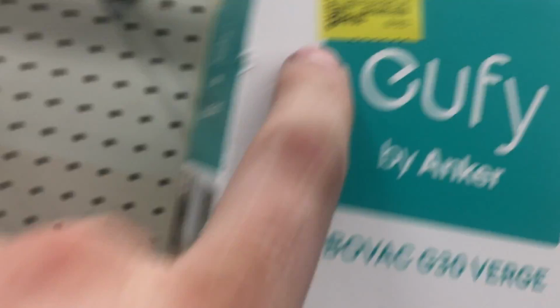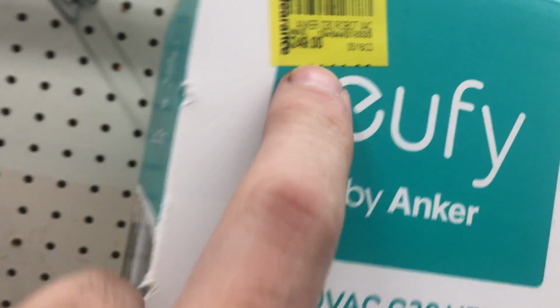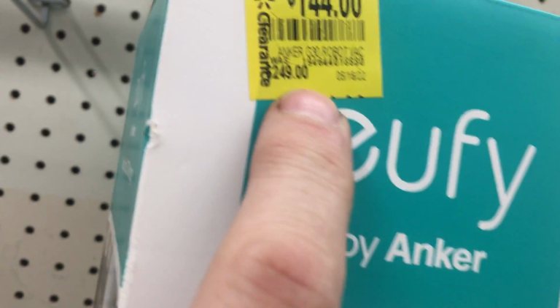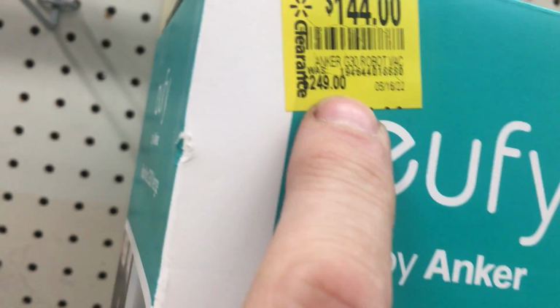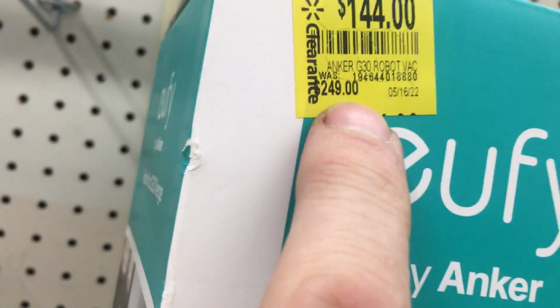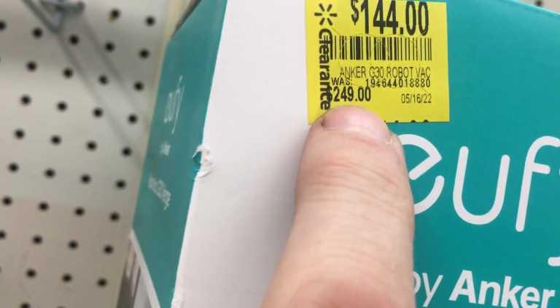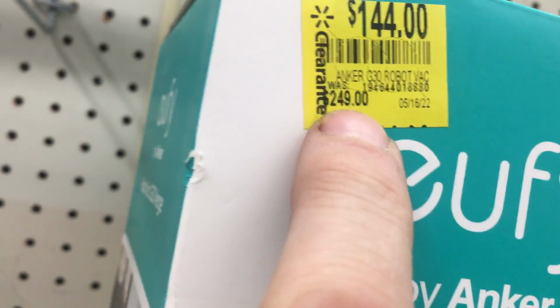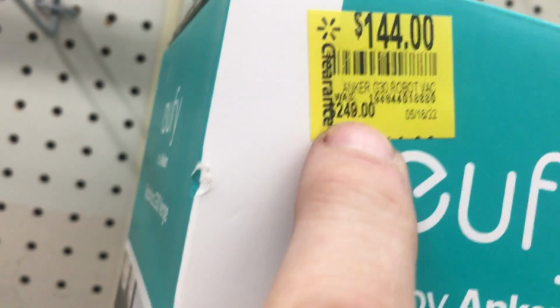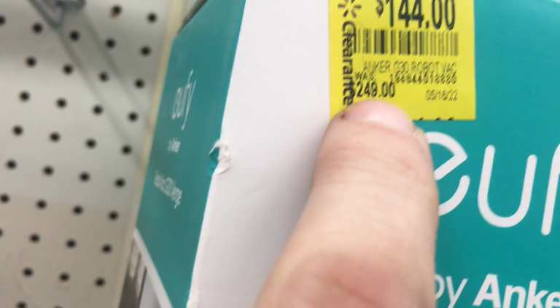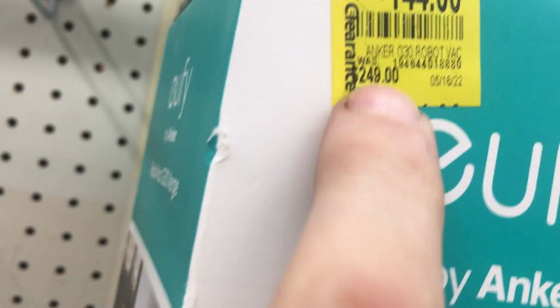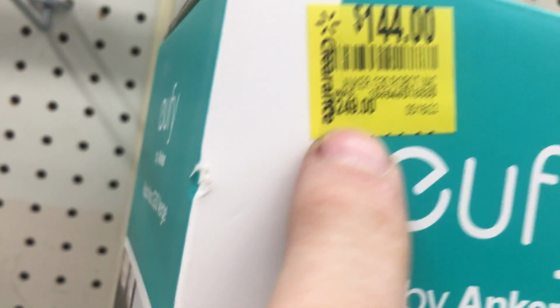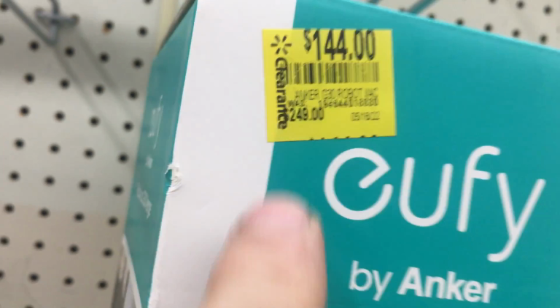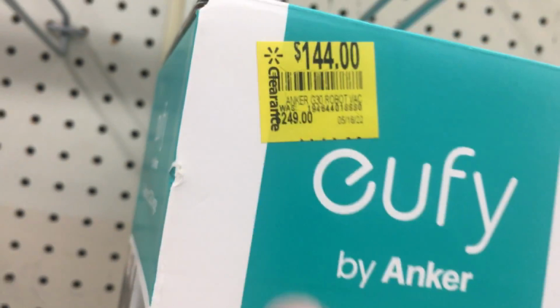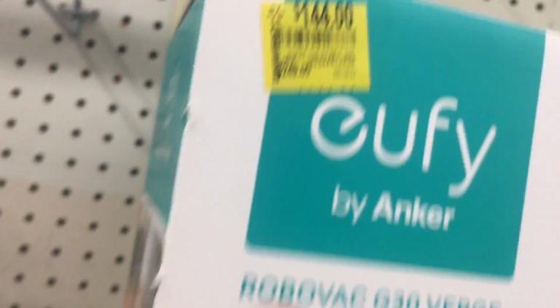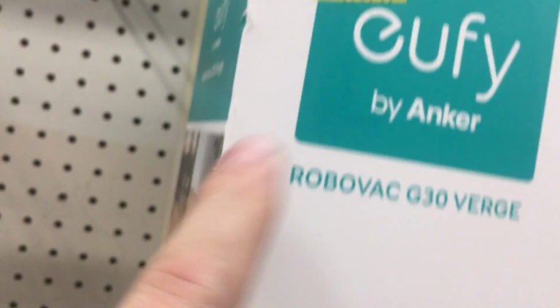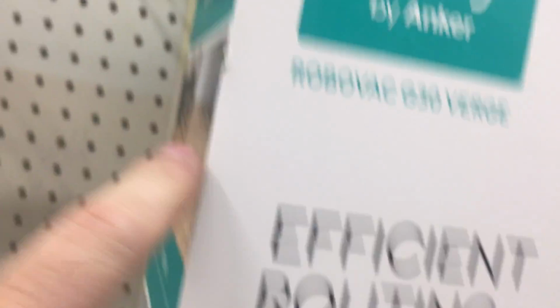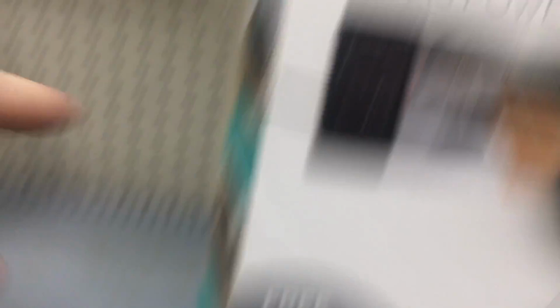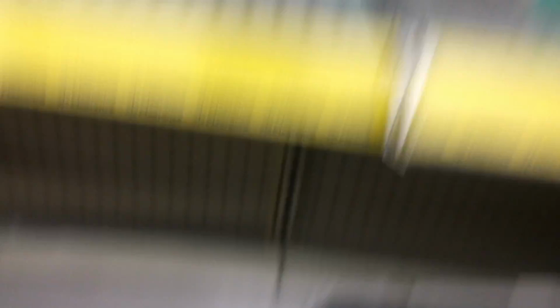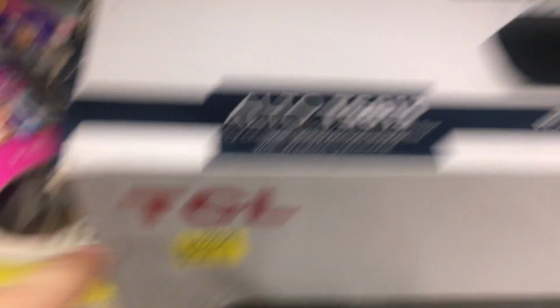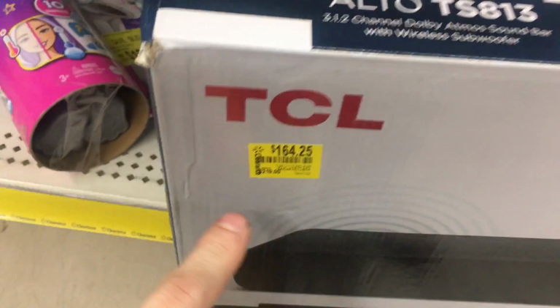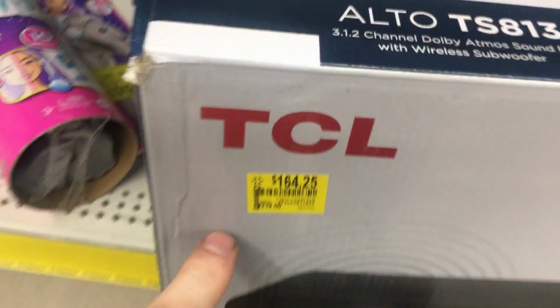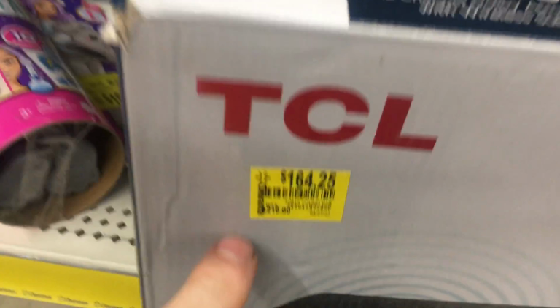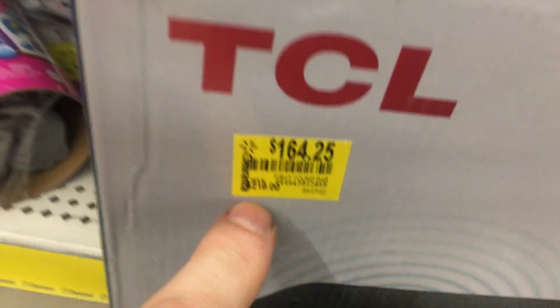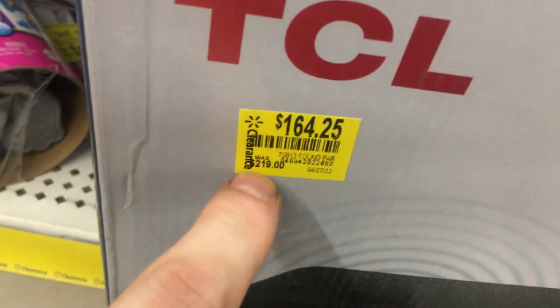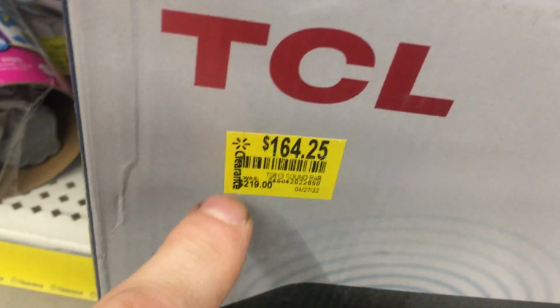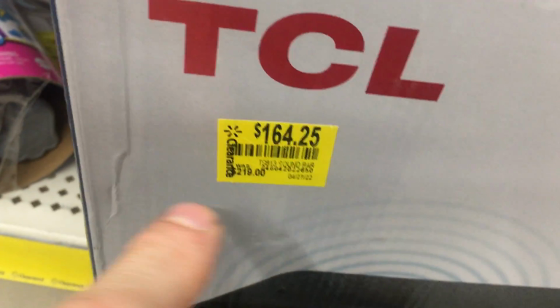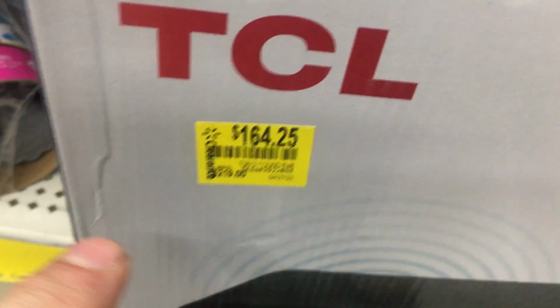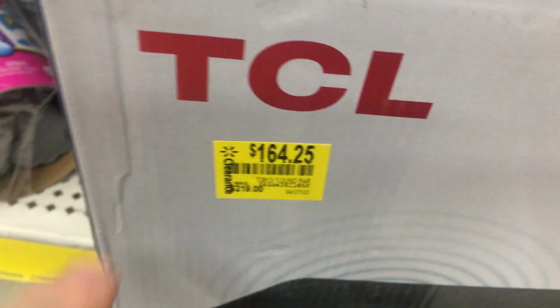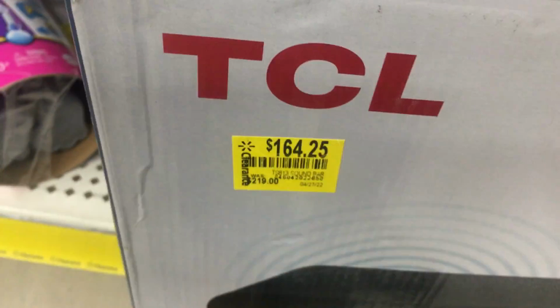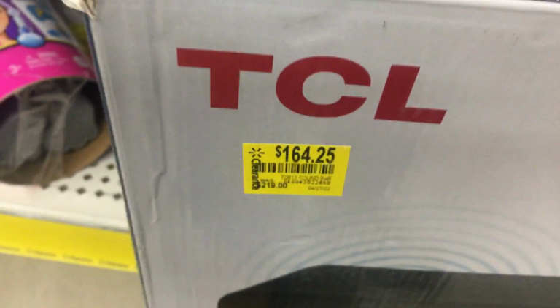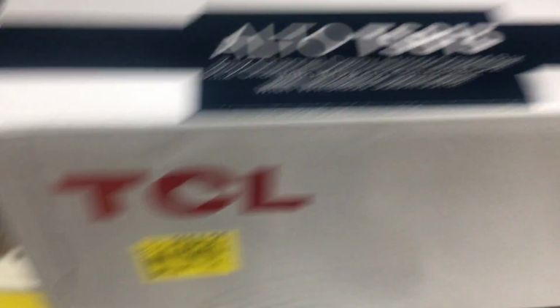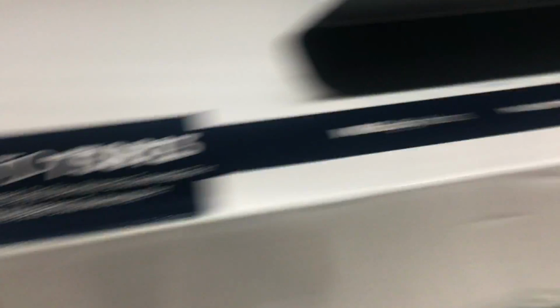Those prices aren't right — this is normally $199, this one's probably normally $180 or something.